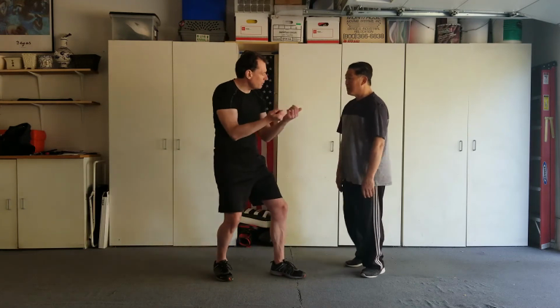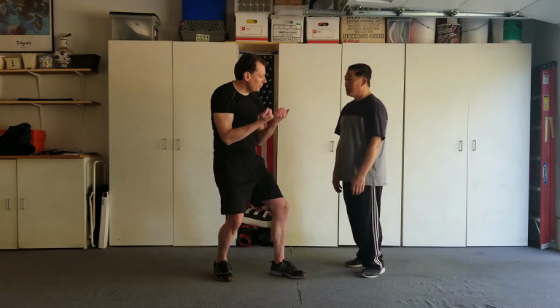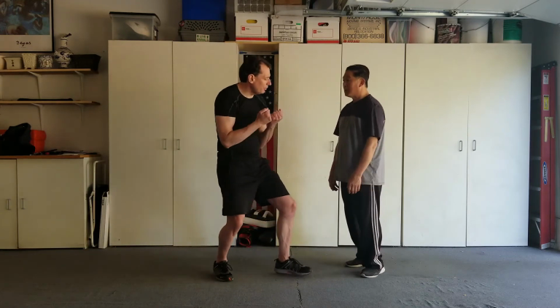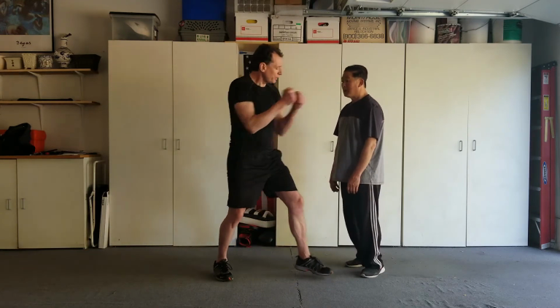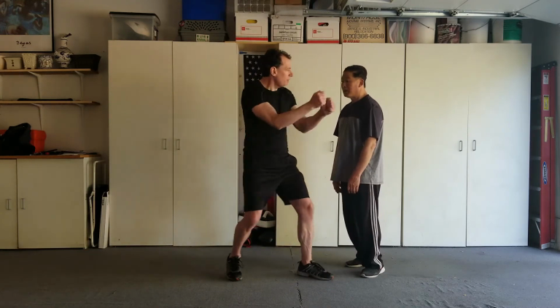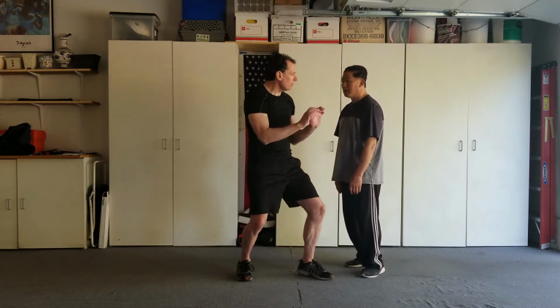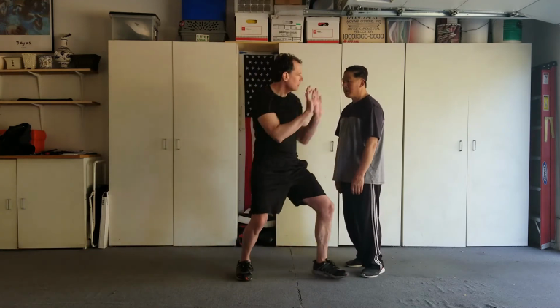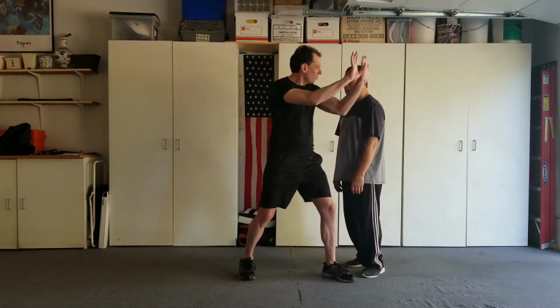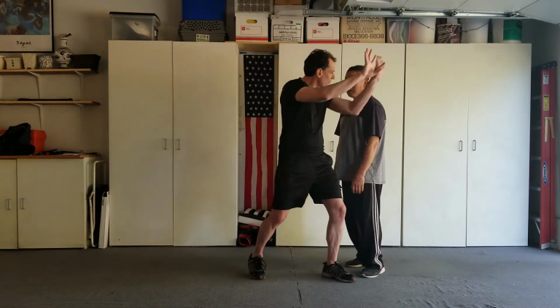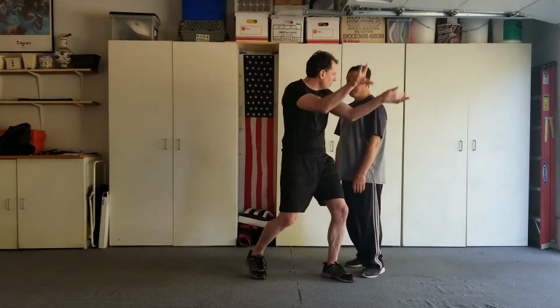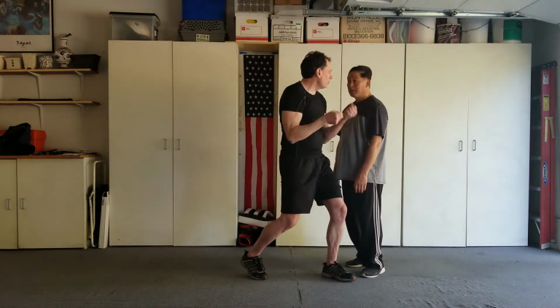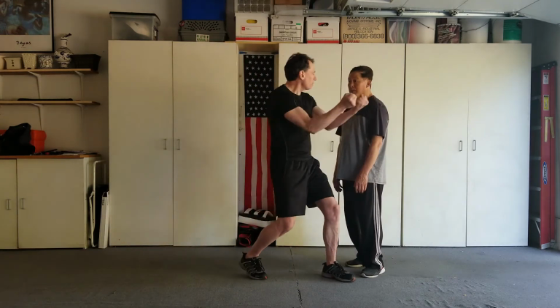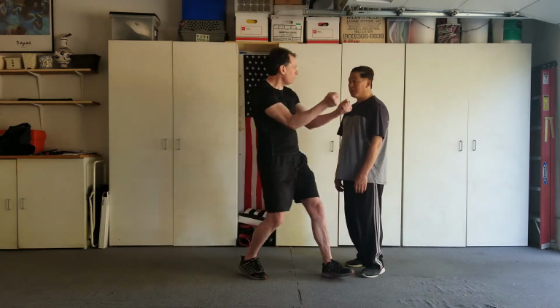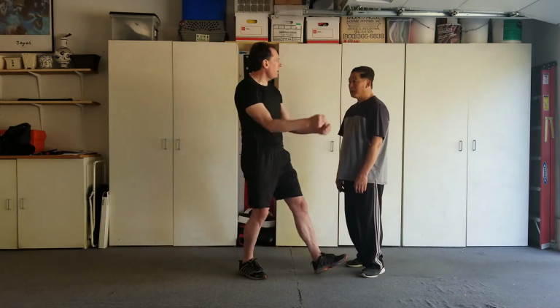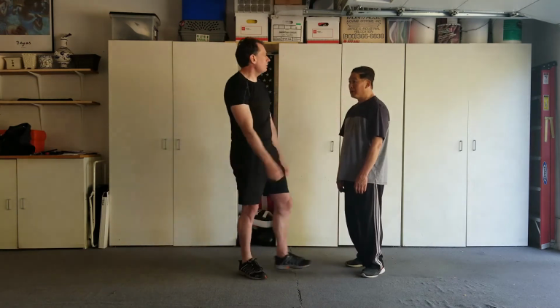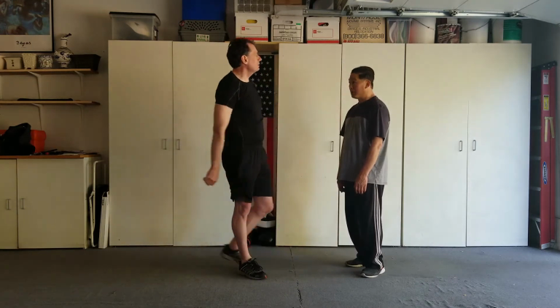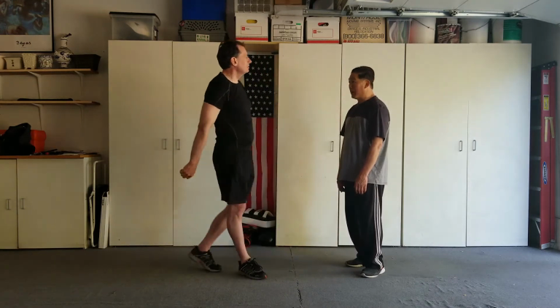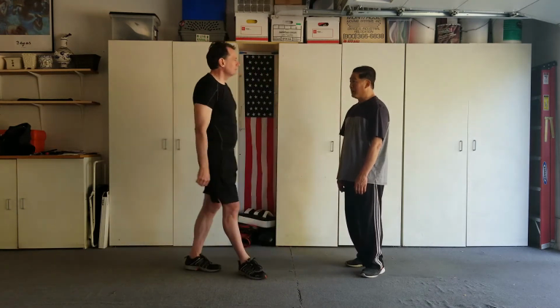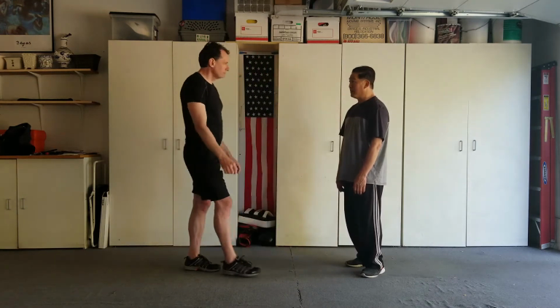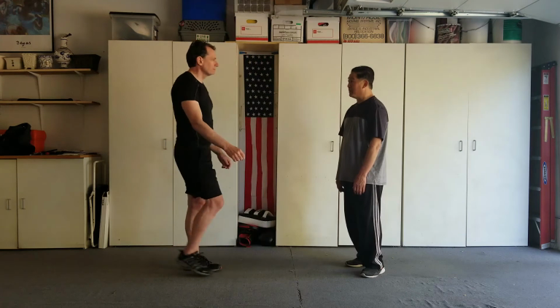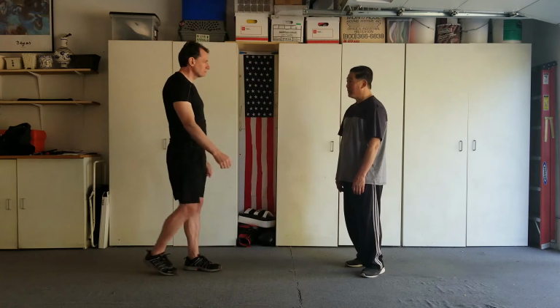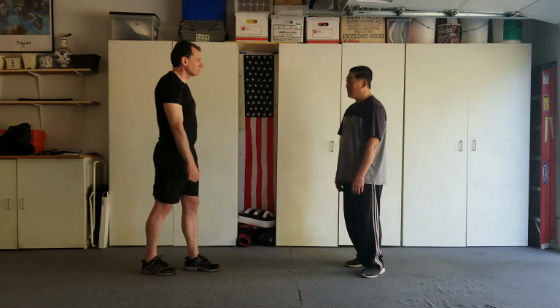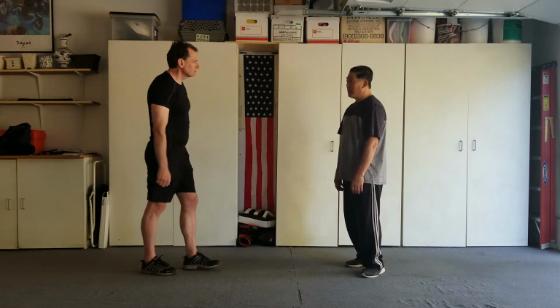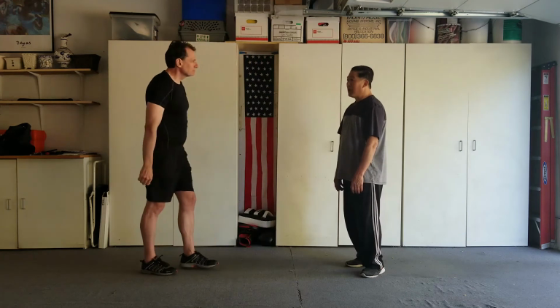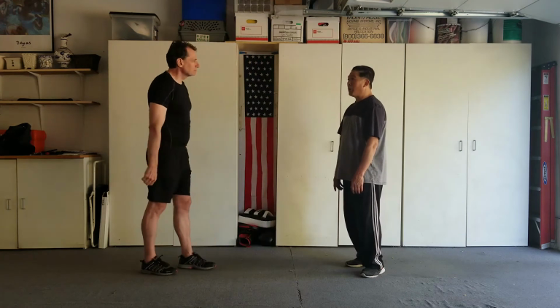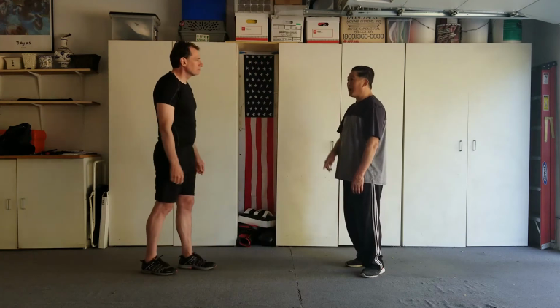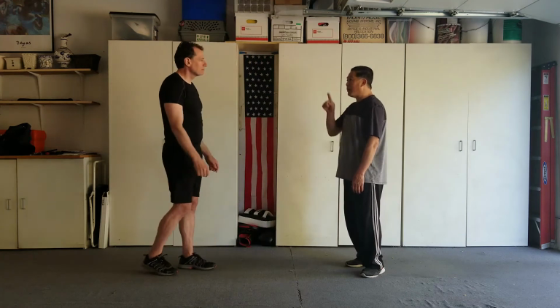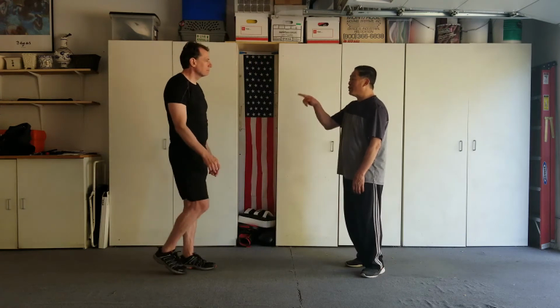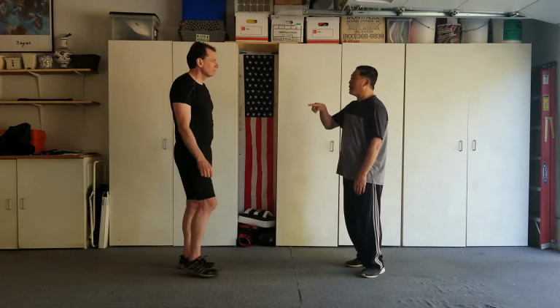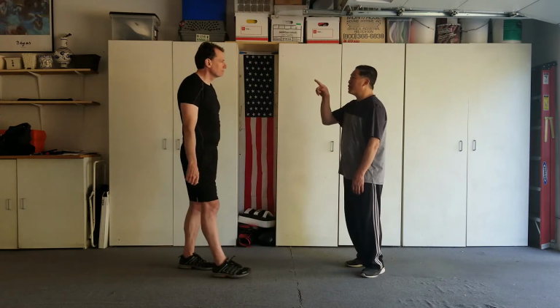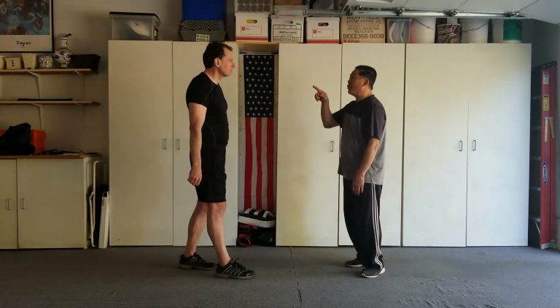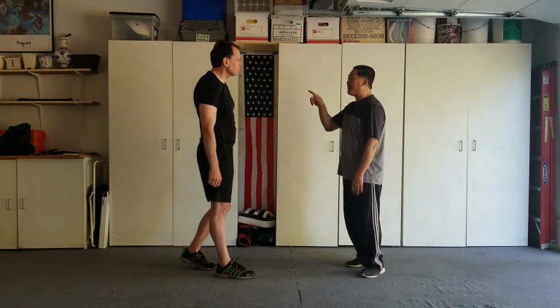At the point where we're here, we're starting to work power. Not only power, but you're constantly wrapping.